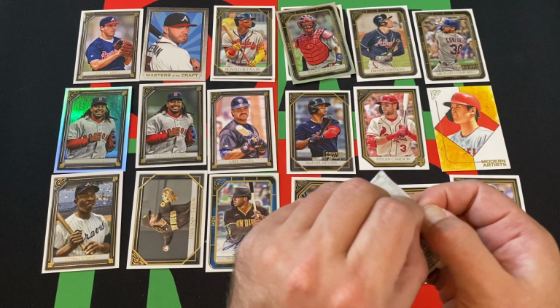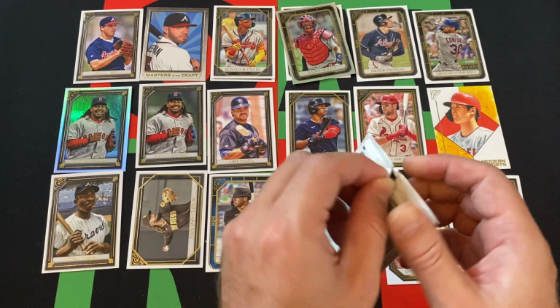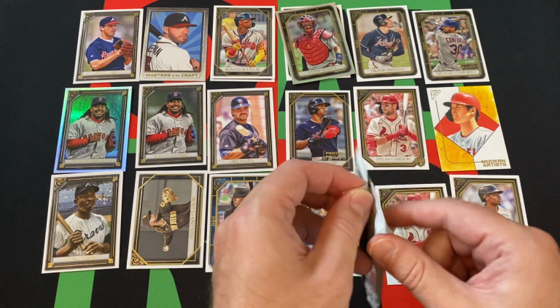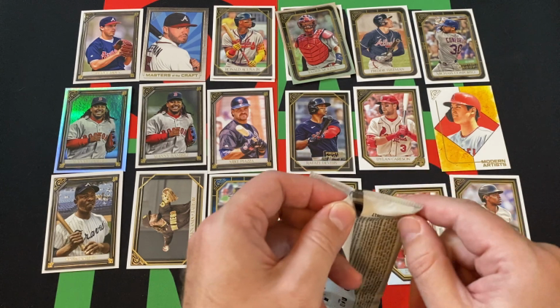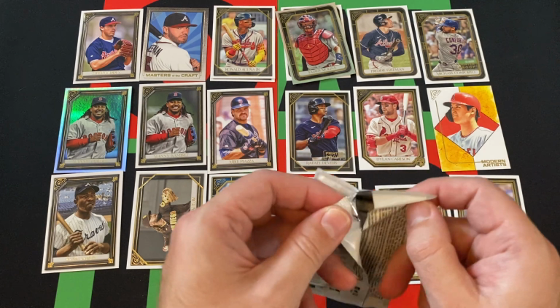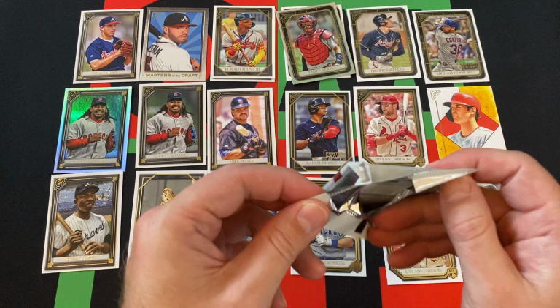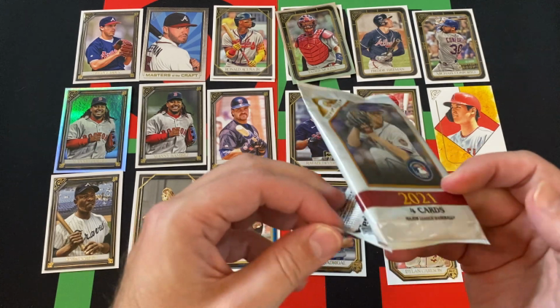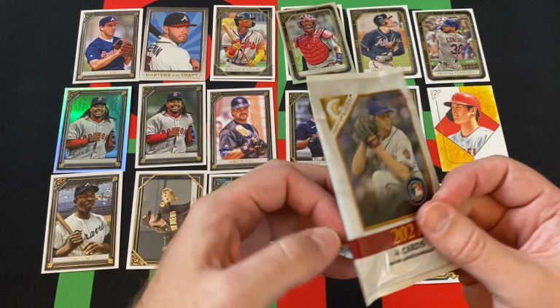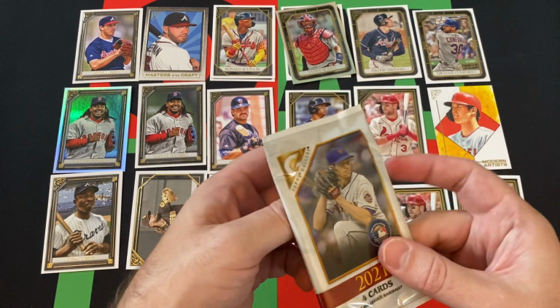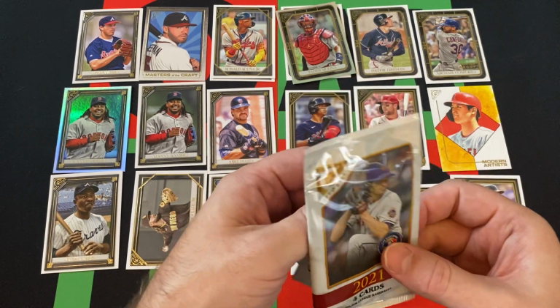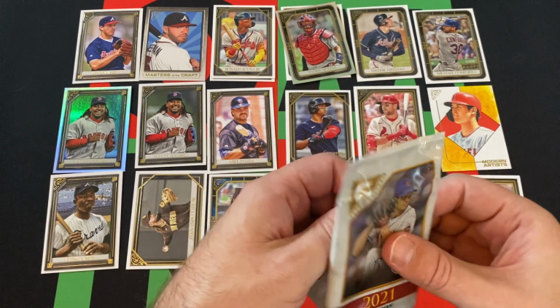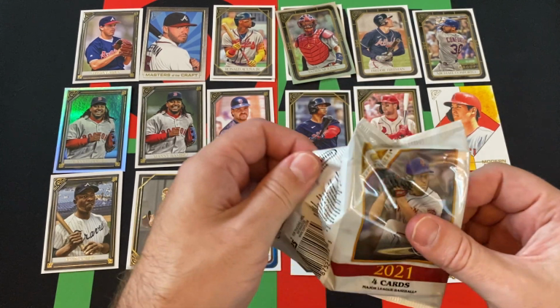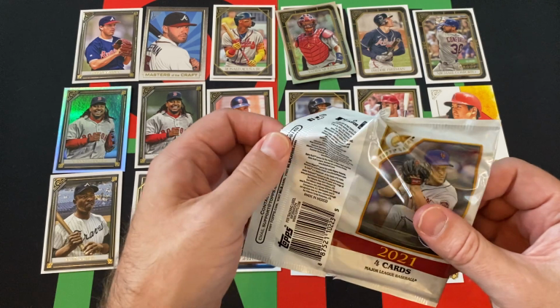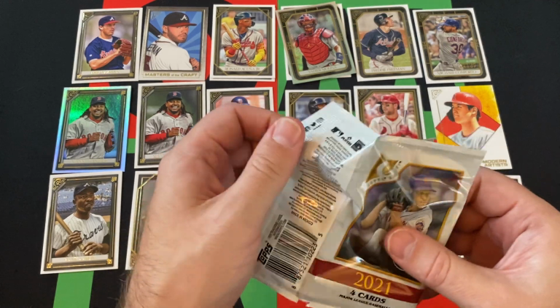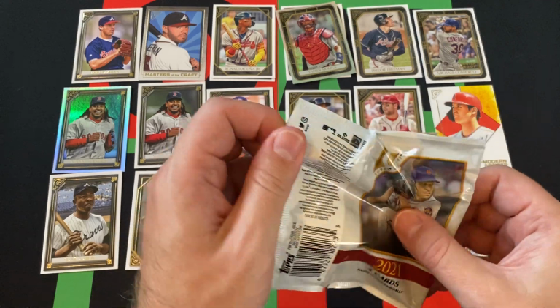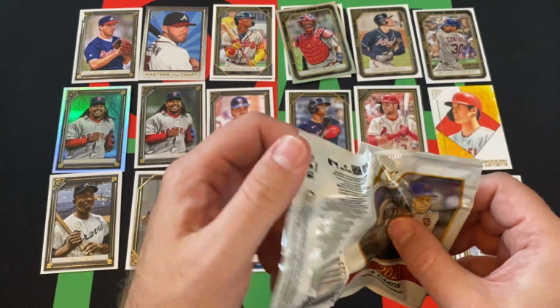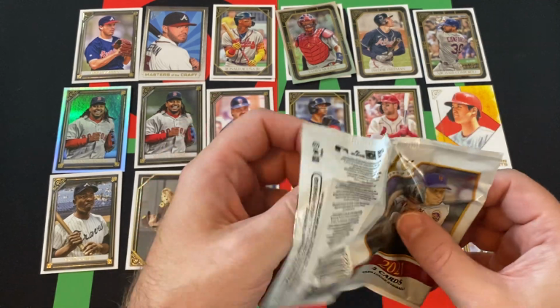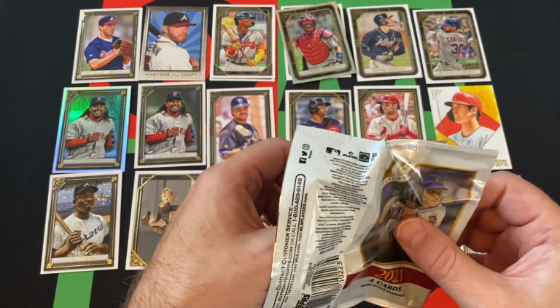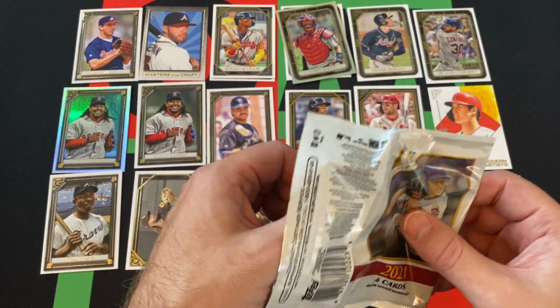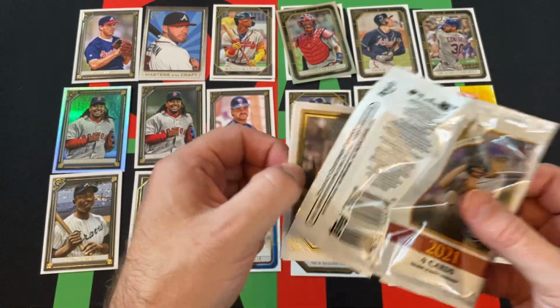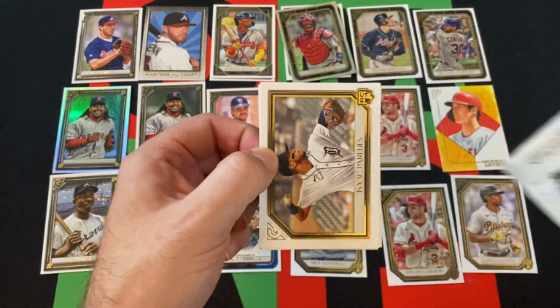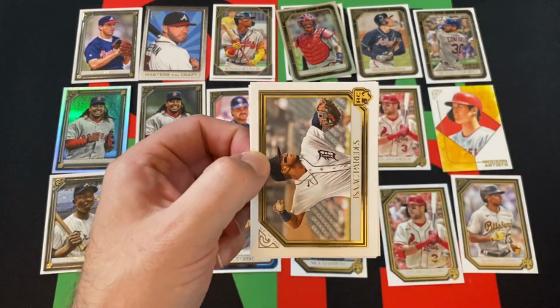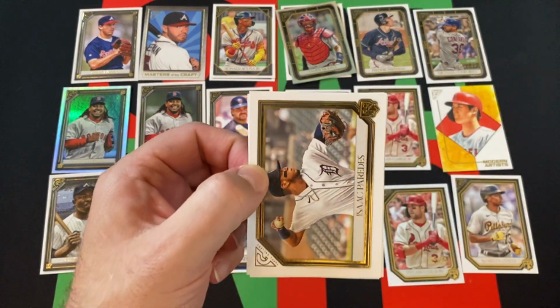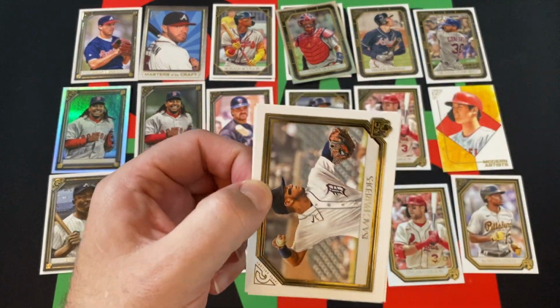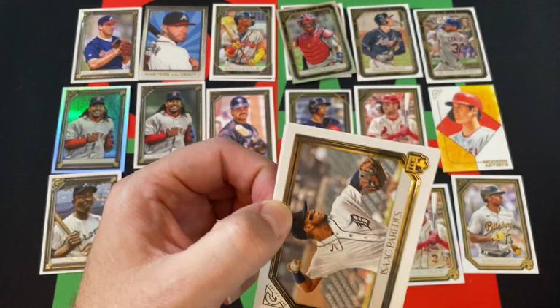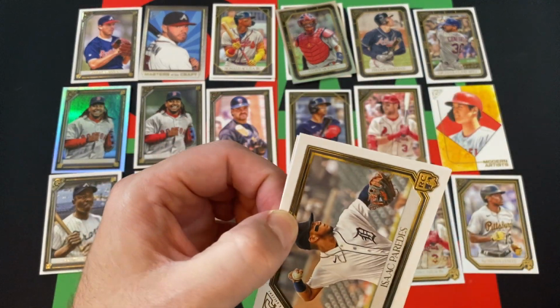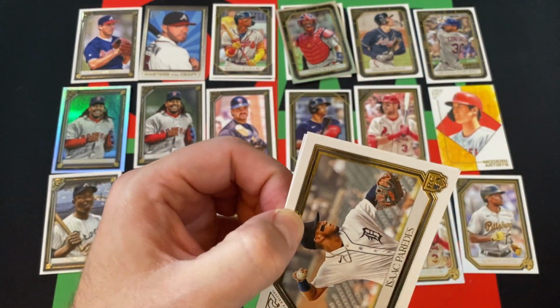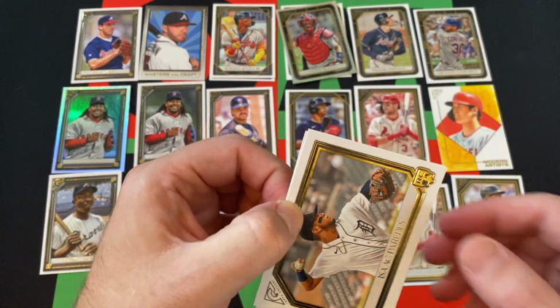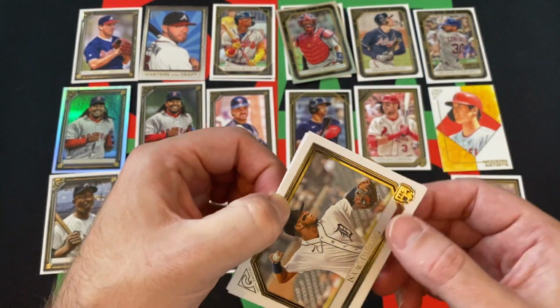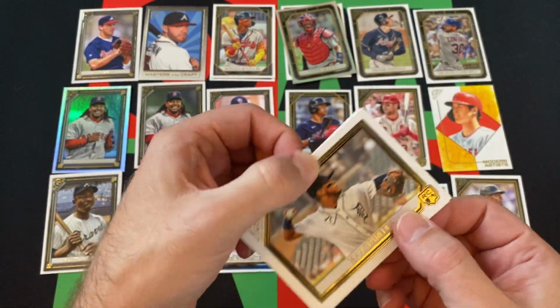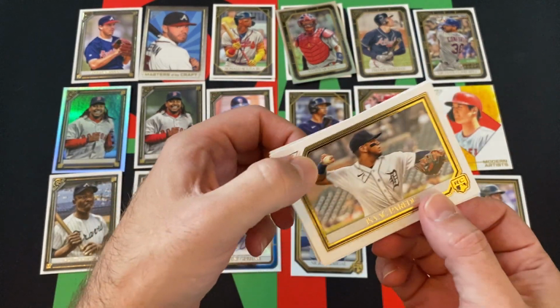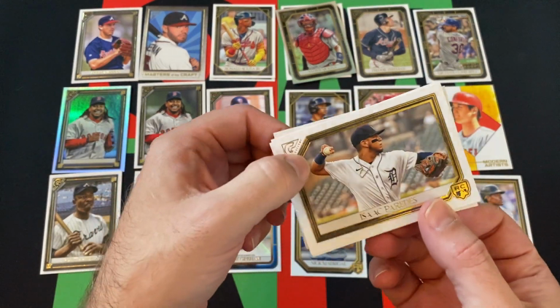But we already got an auto. If we got two autos out of this box, that'd be crazy.